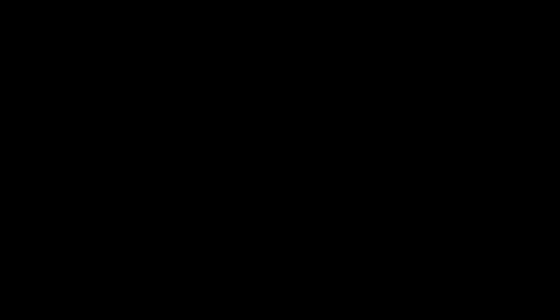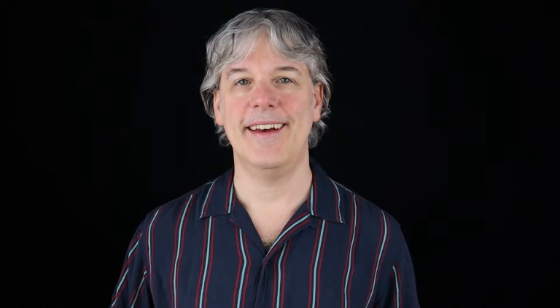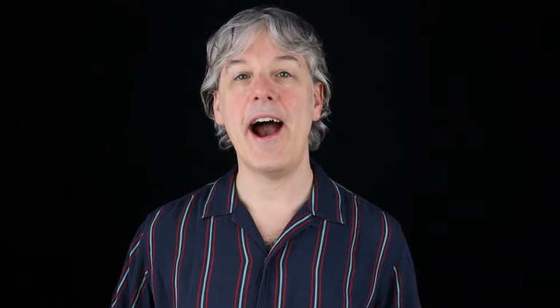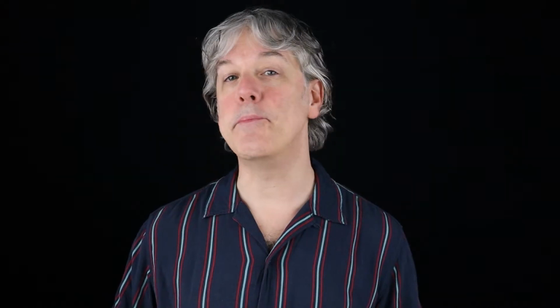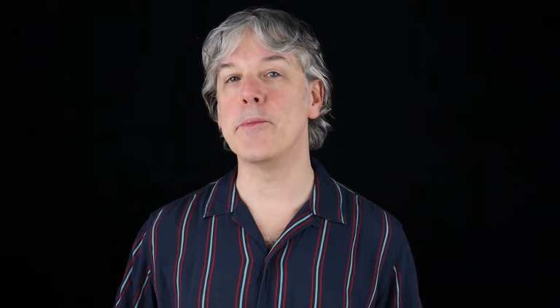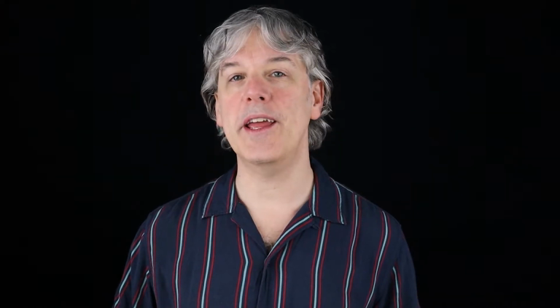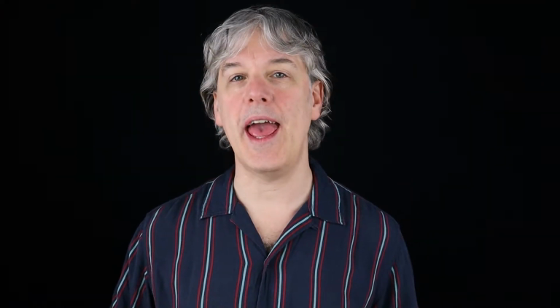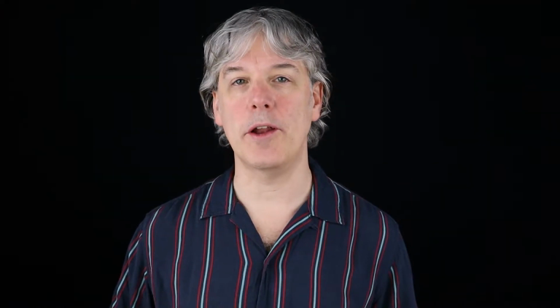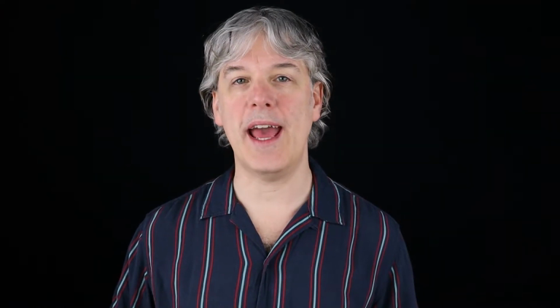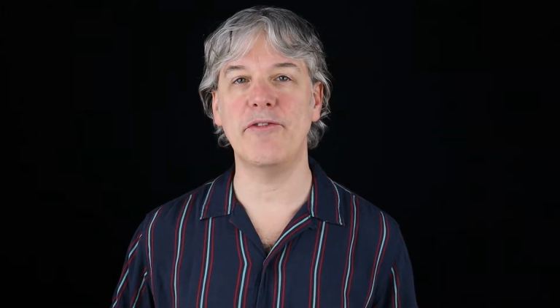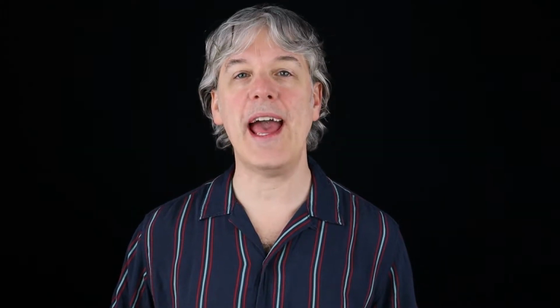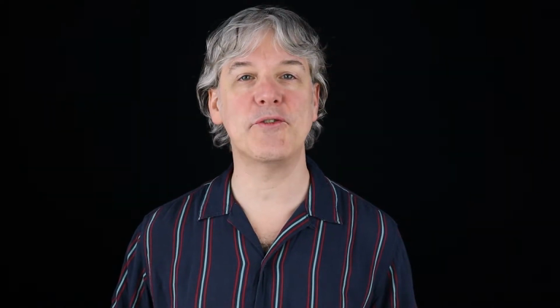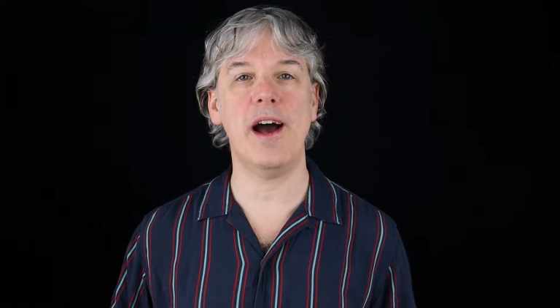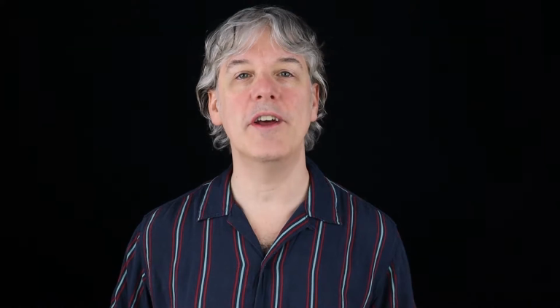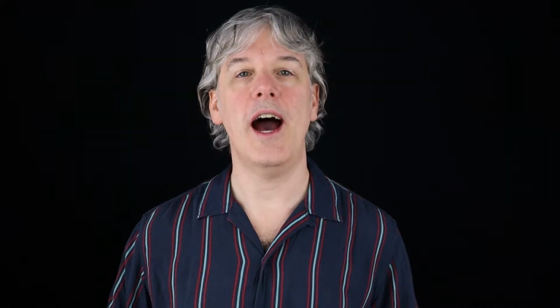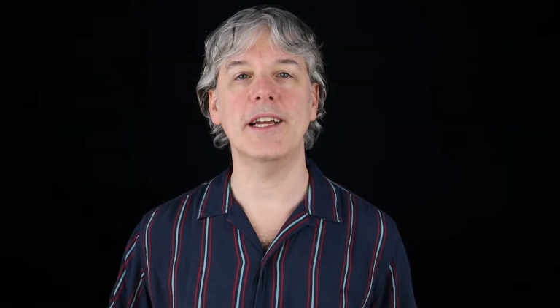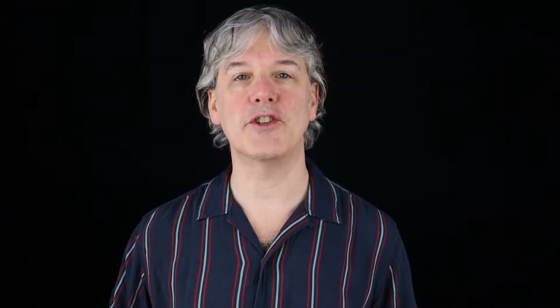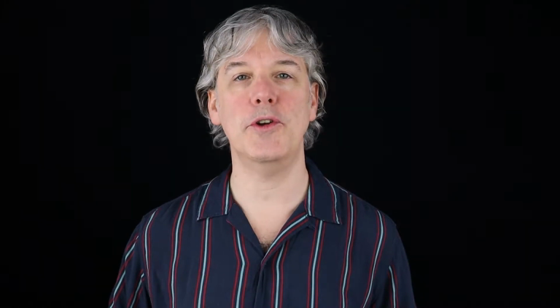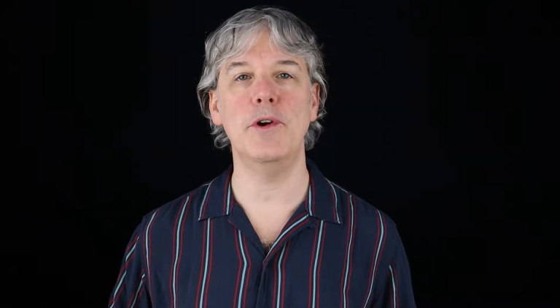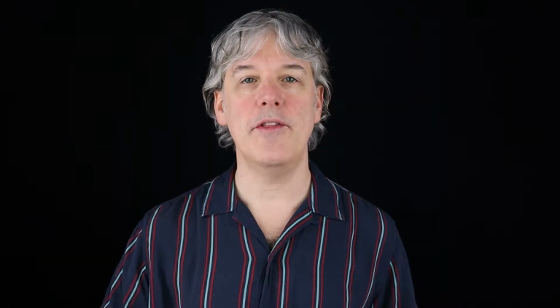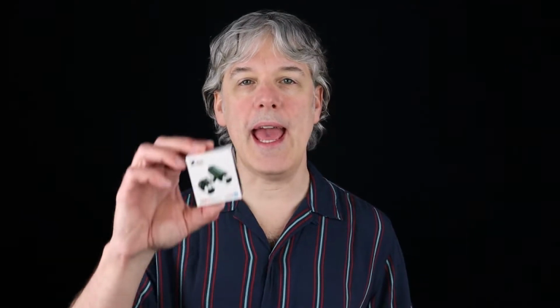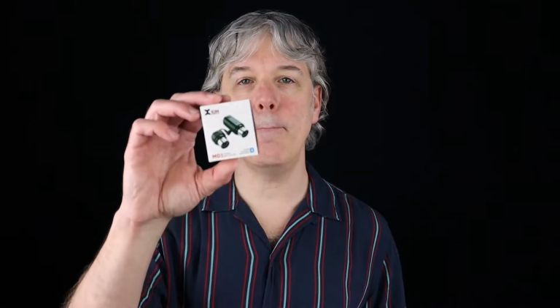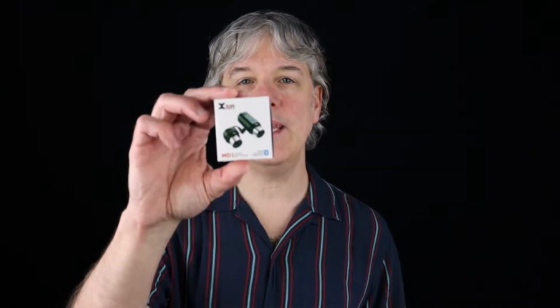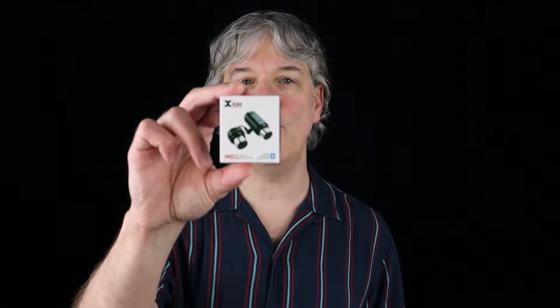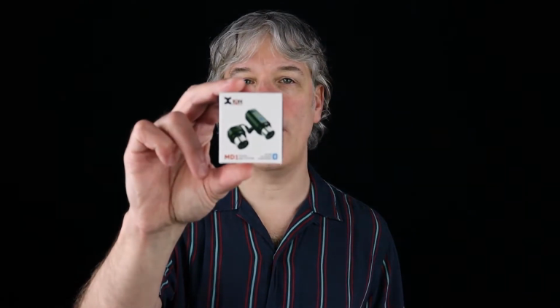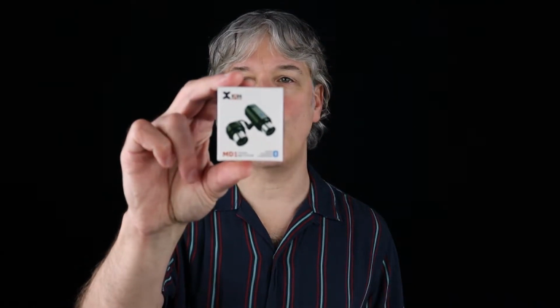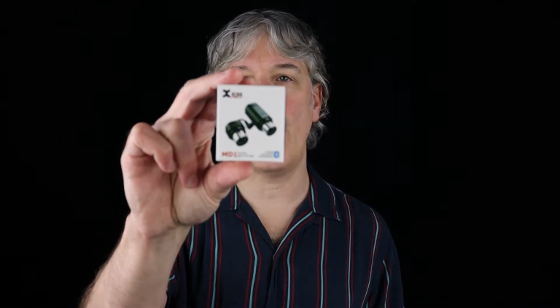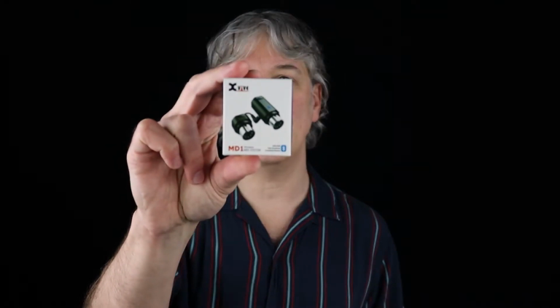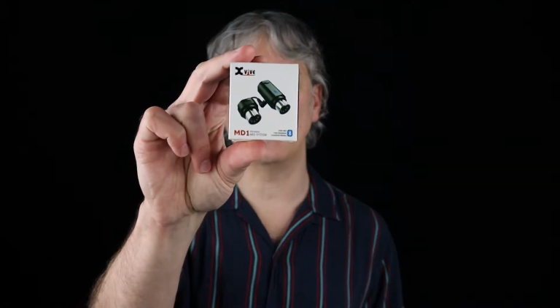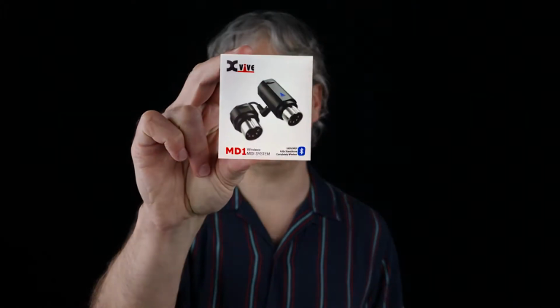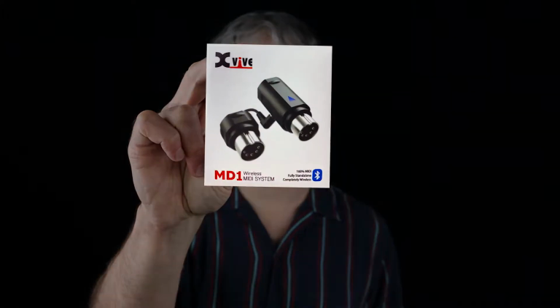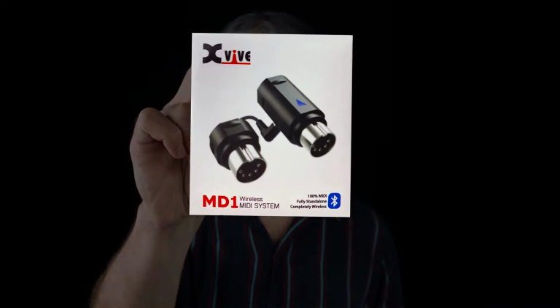Hi, I'm Peter Murray and on behalf of XVIVE, I'd like to show you the MD1 wireless MIDI system.